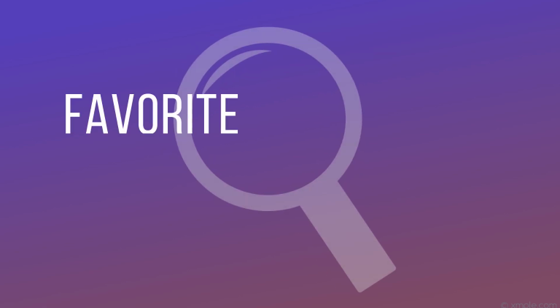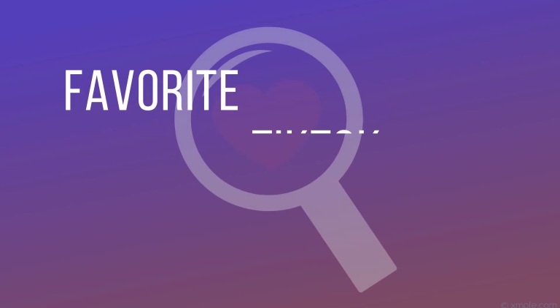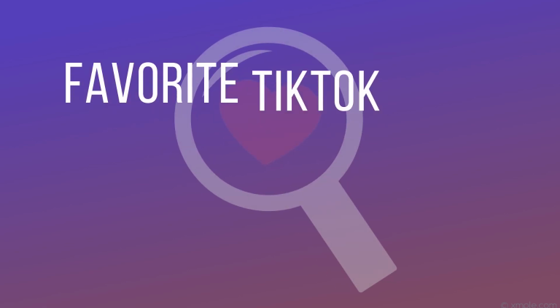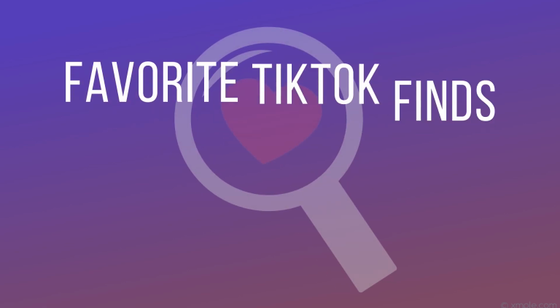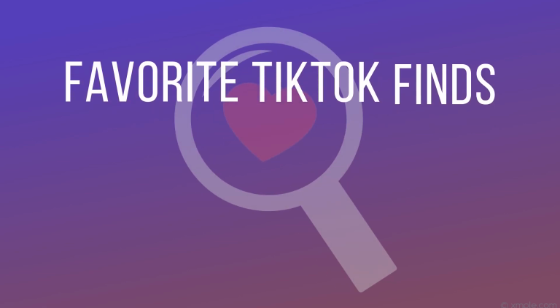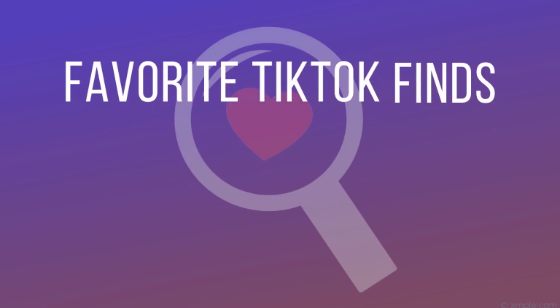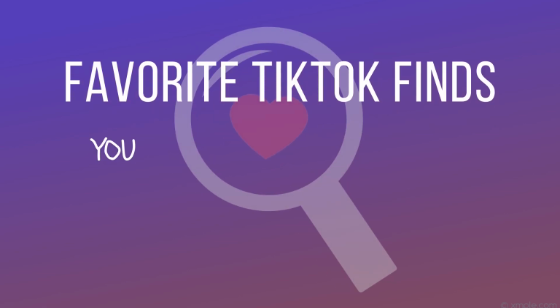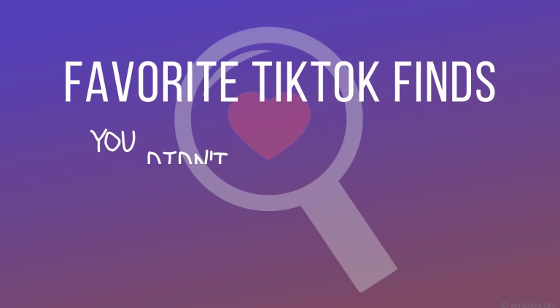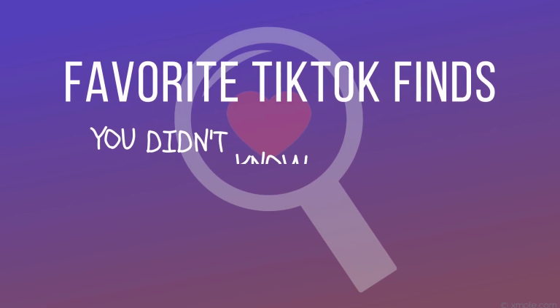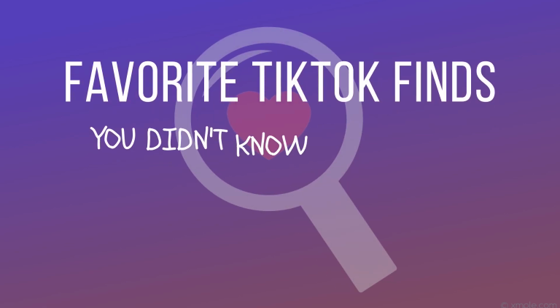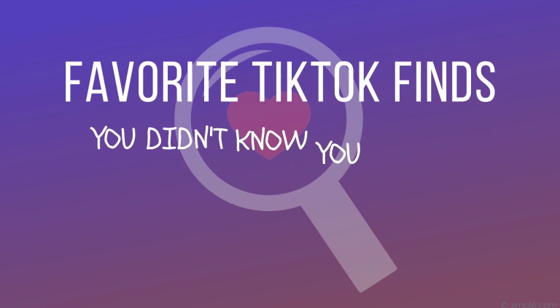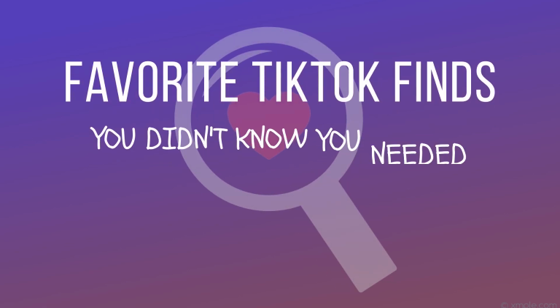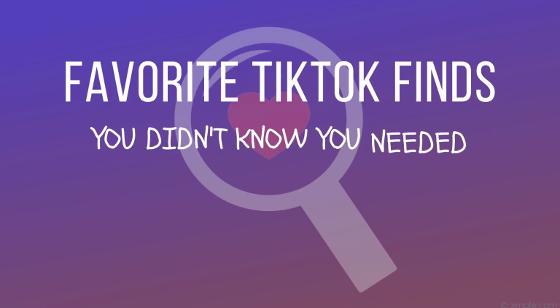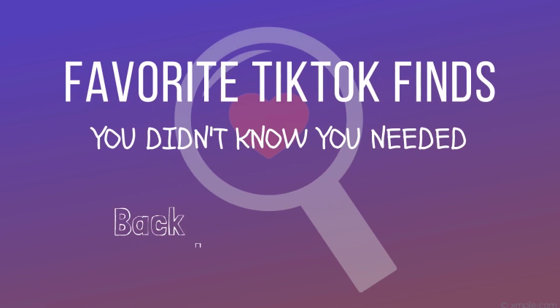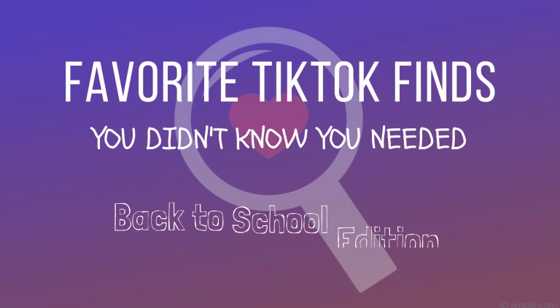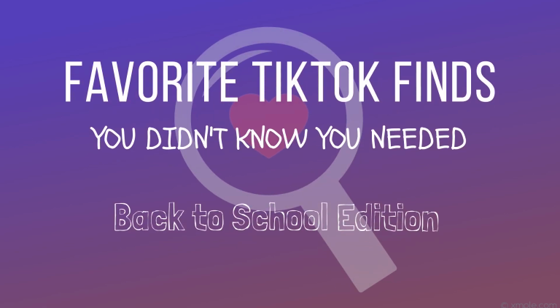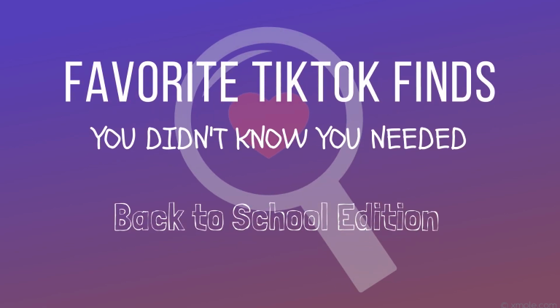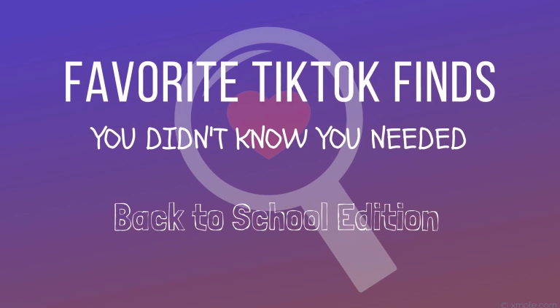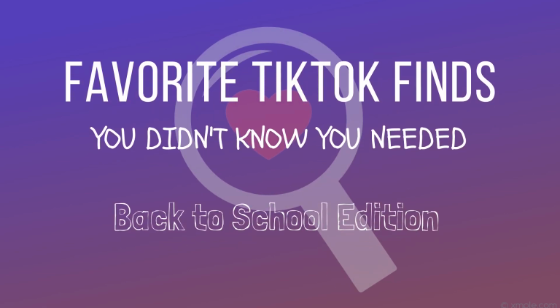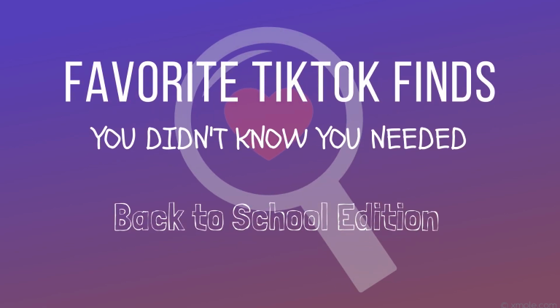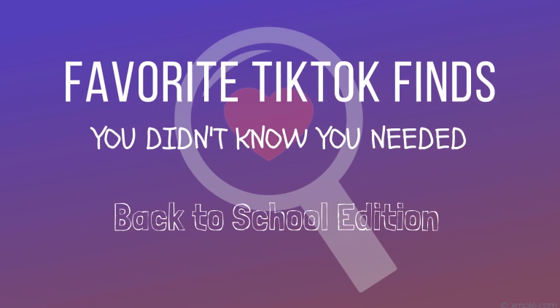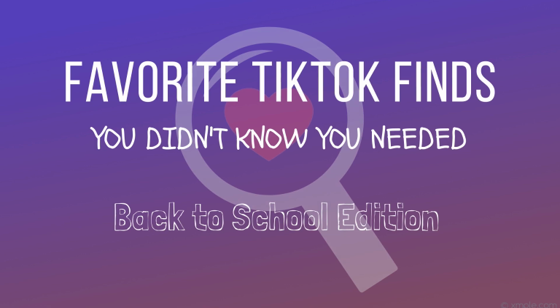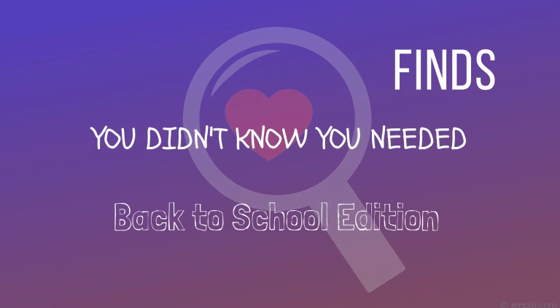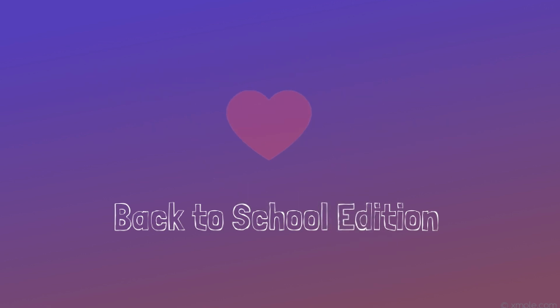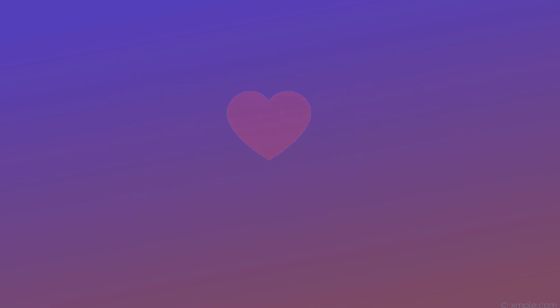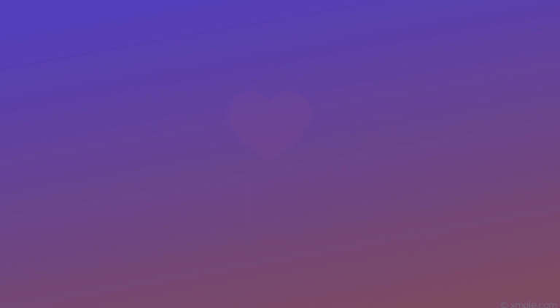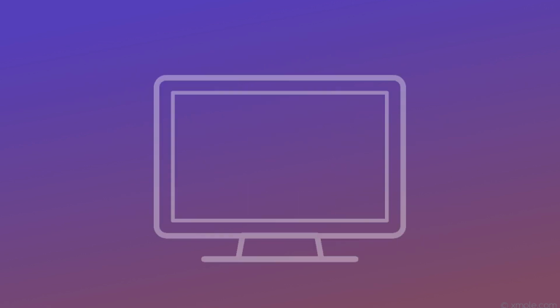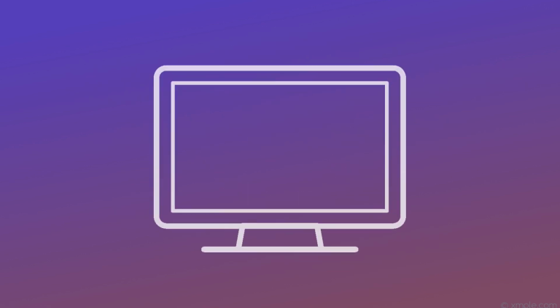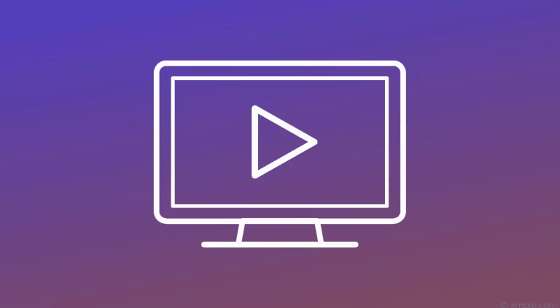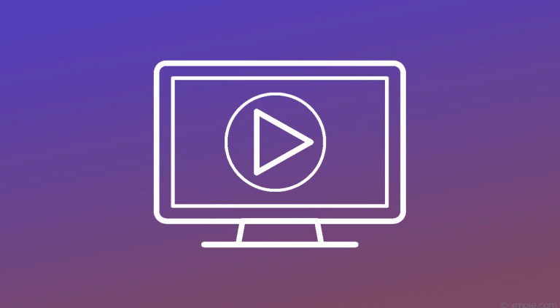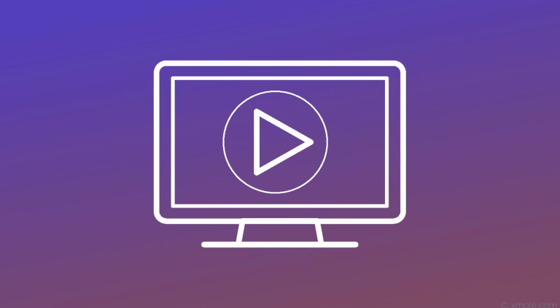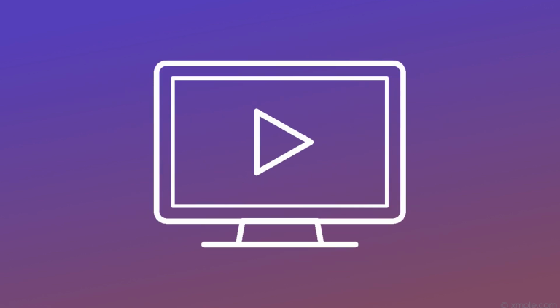Favorite TikTok finds you didn't know you needed — Back to School Edition. Let's get started.